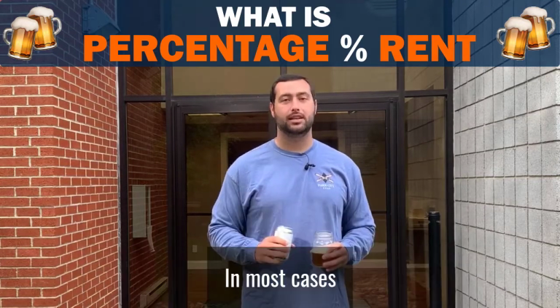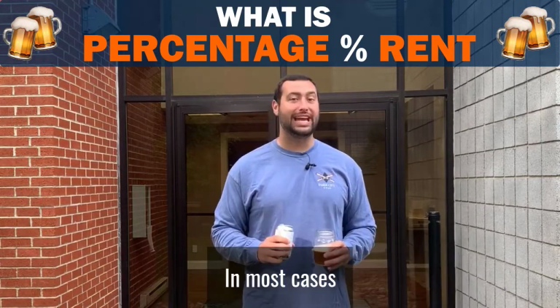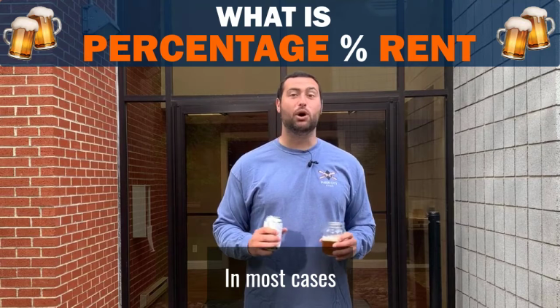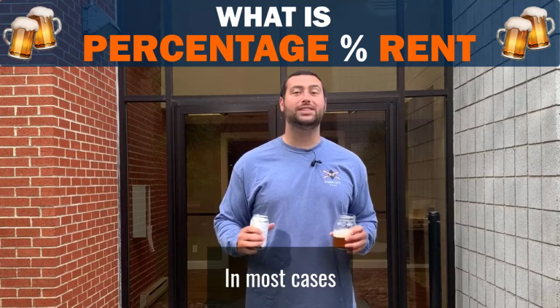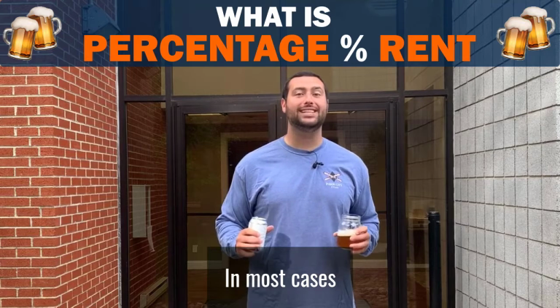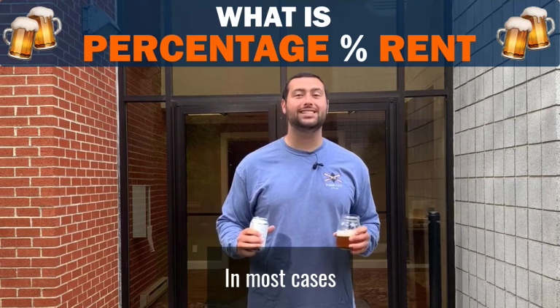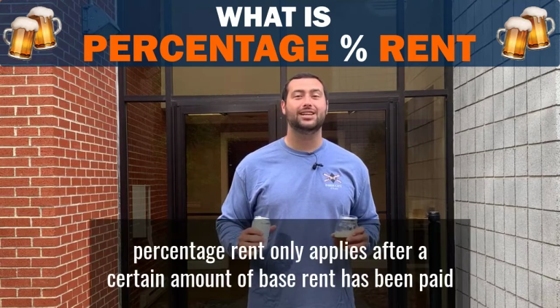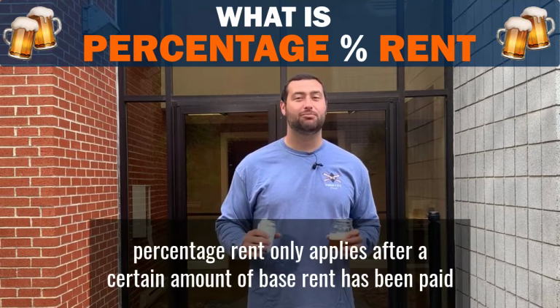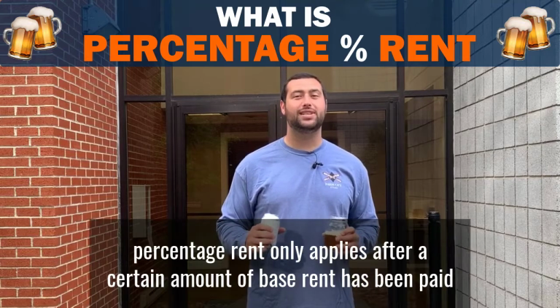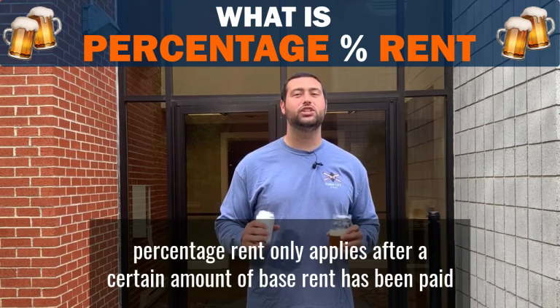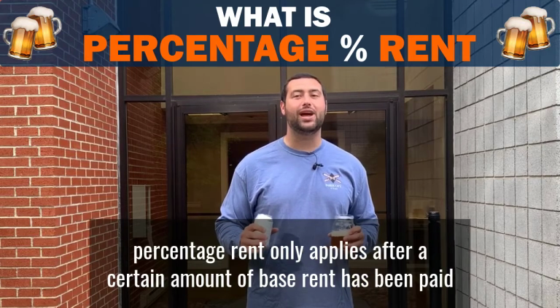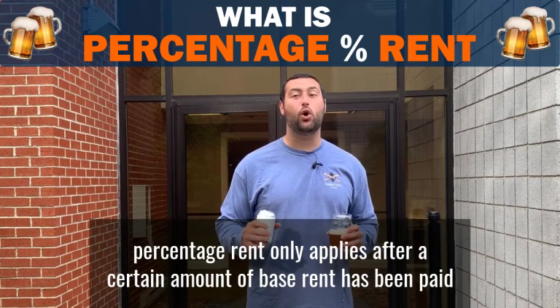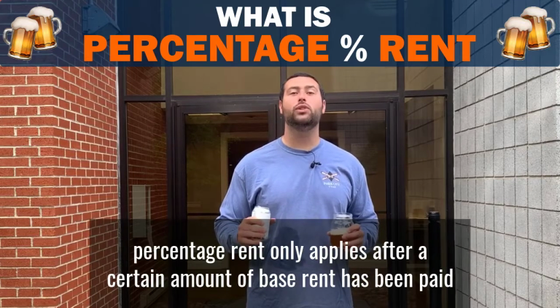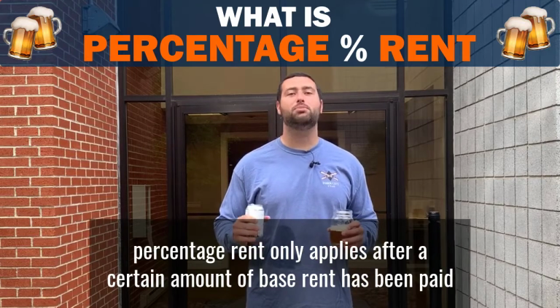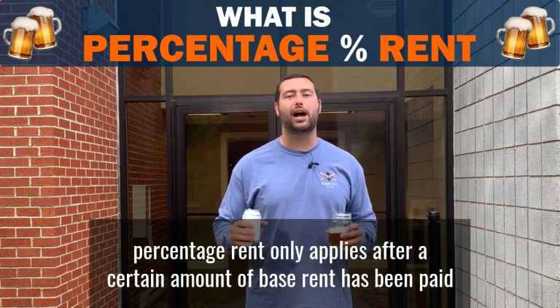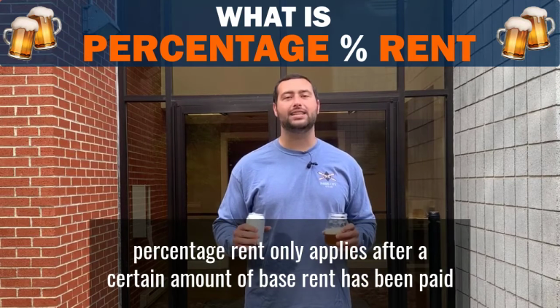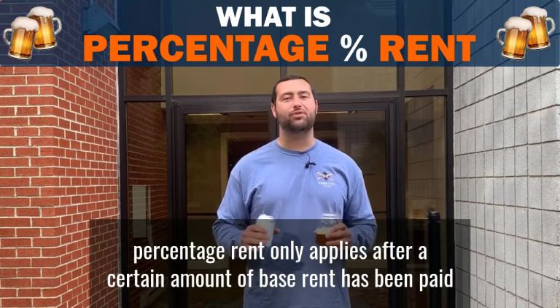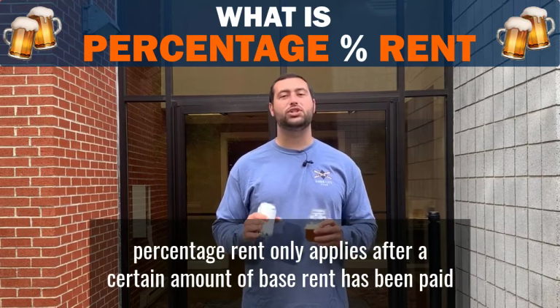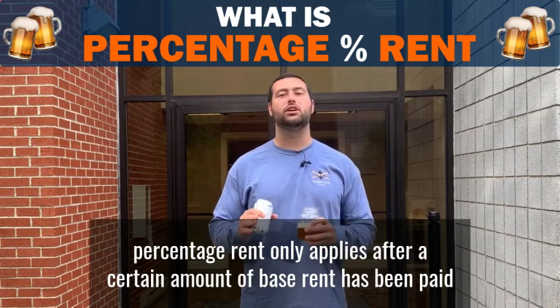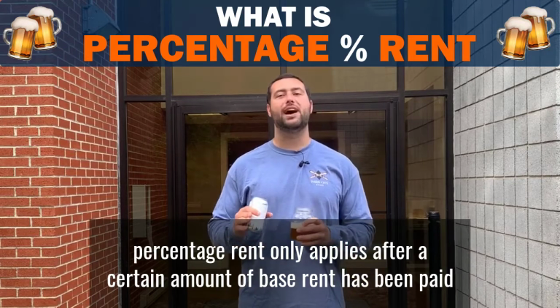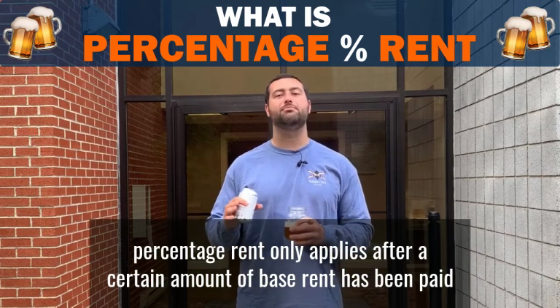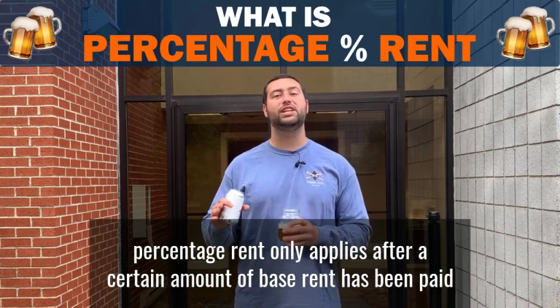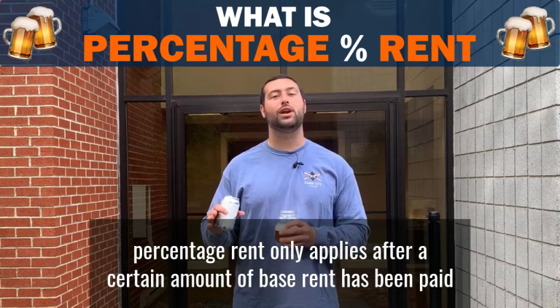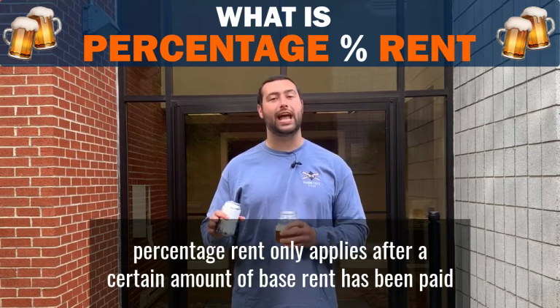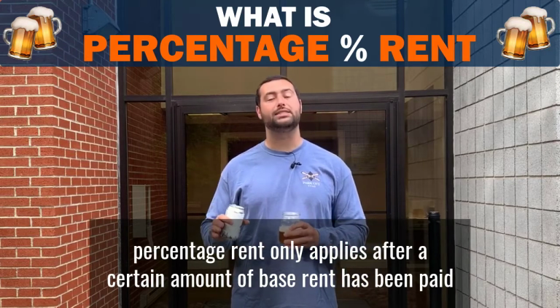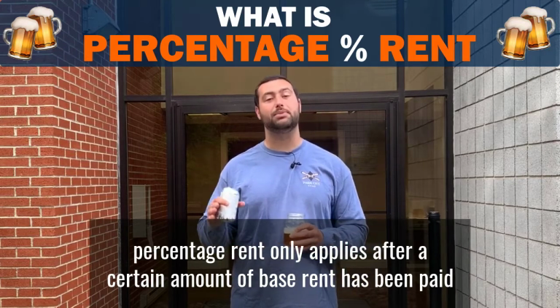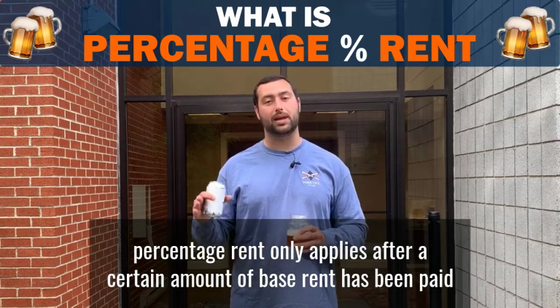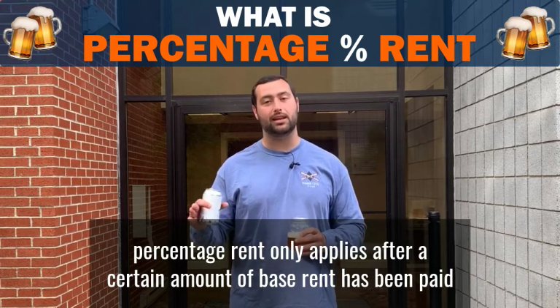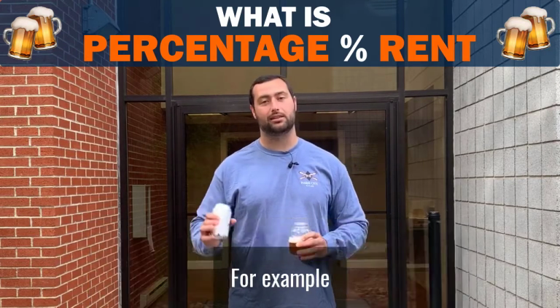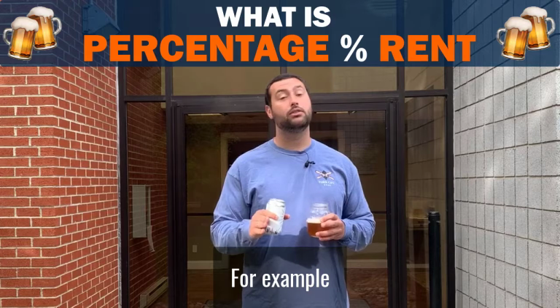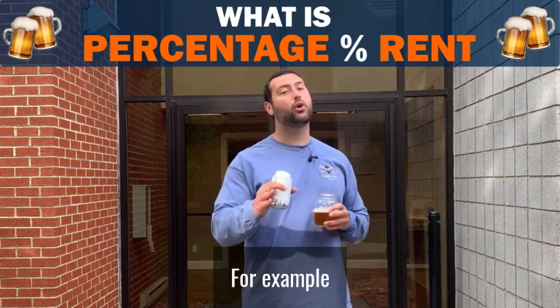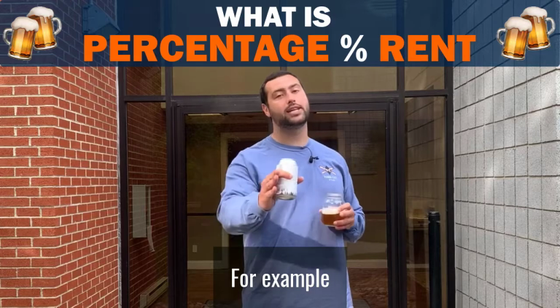In most cases, percentage rent only applies after a certain amount of base rent has been paid. For example...